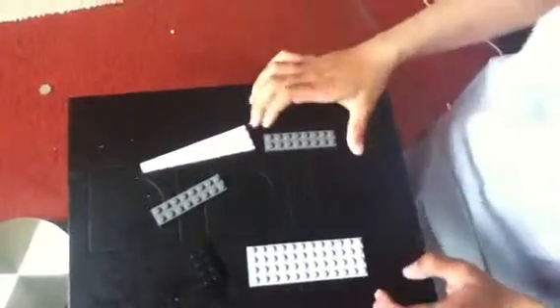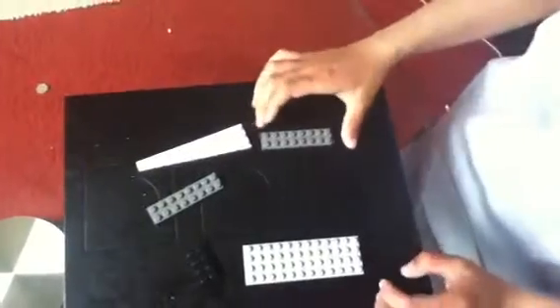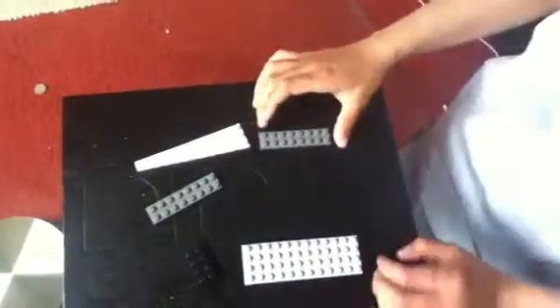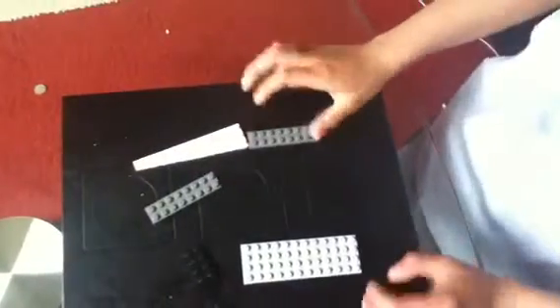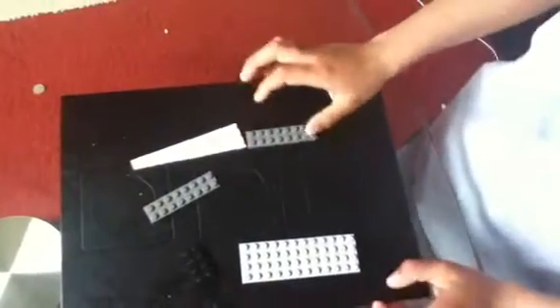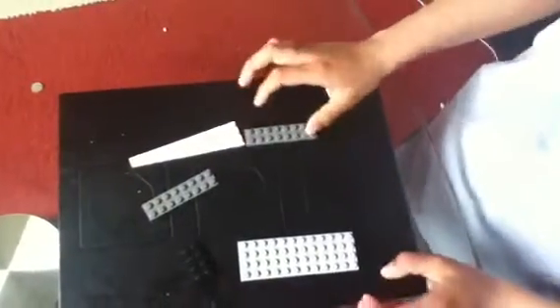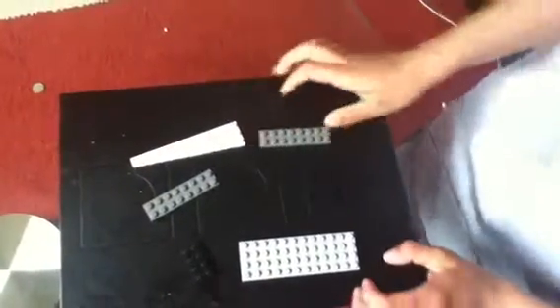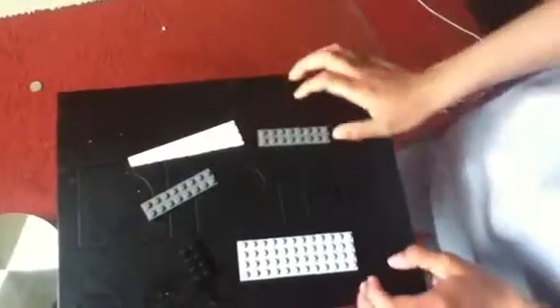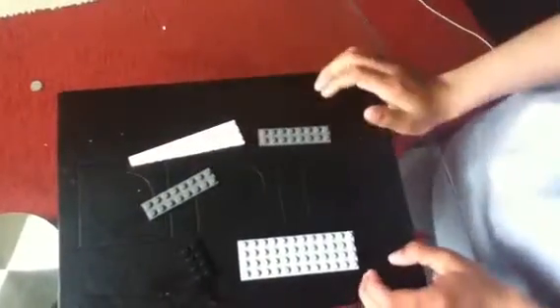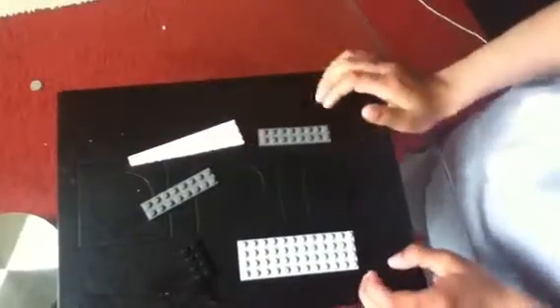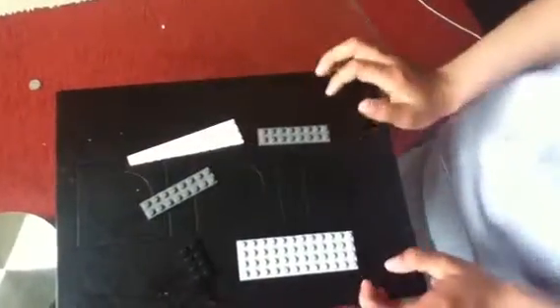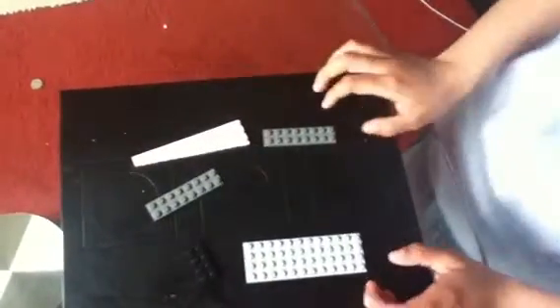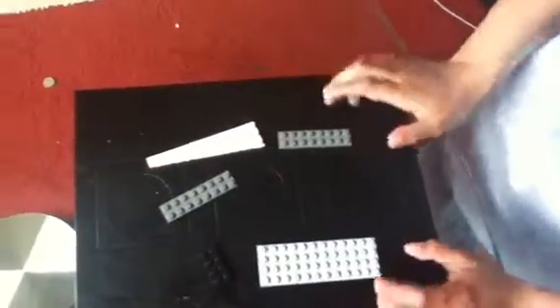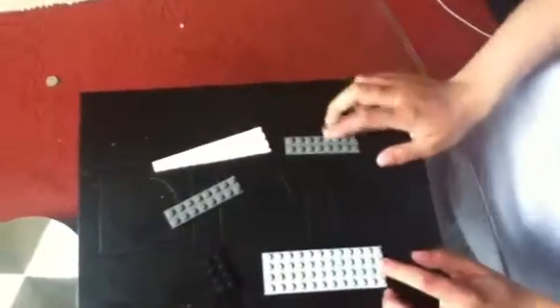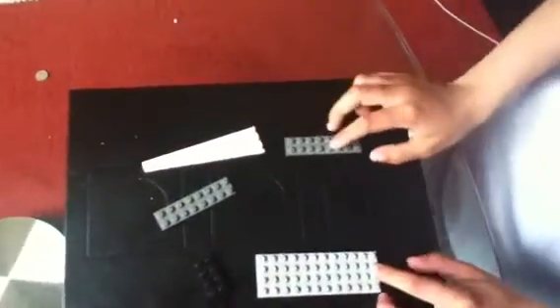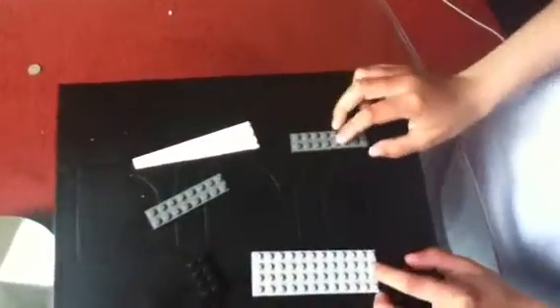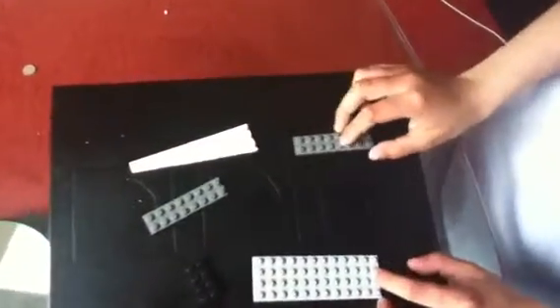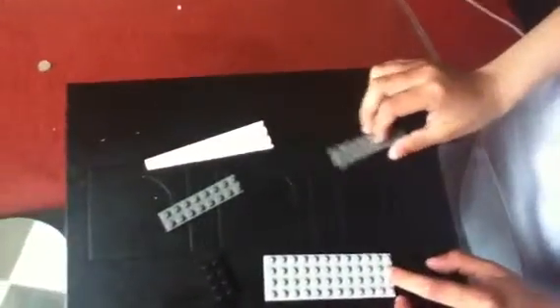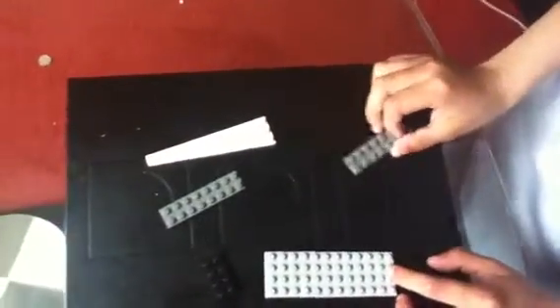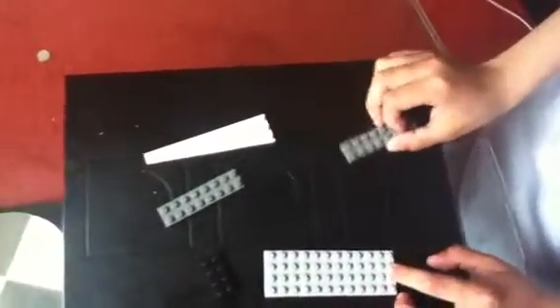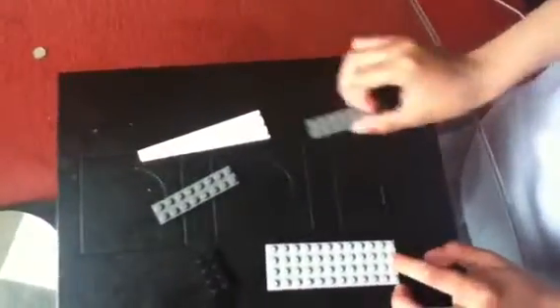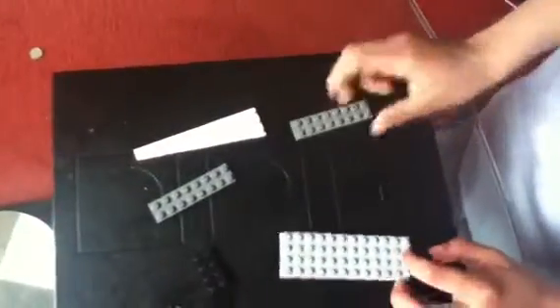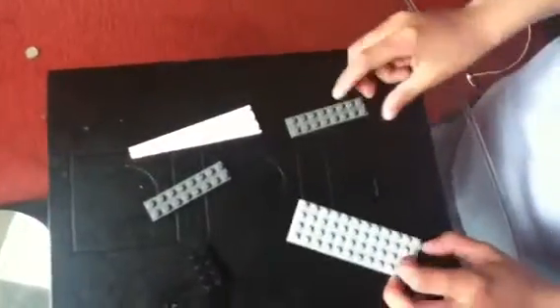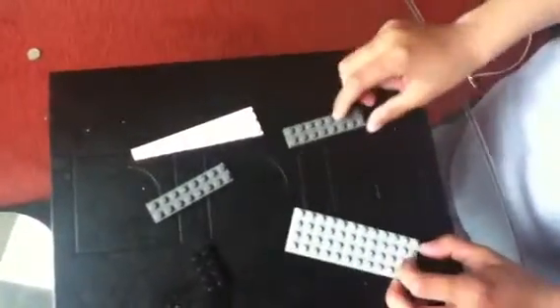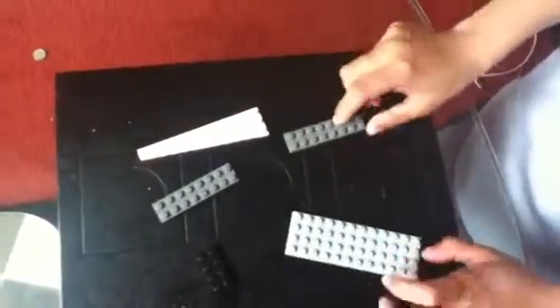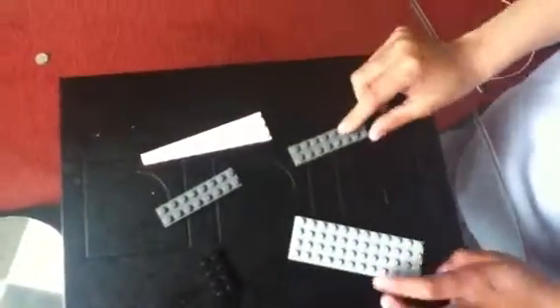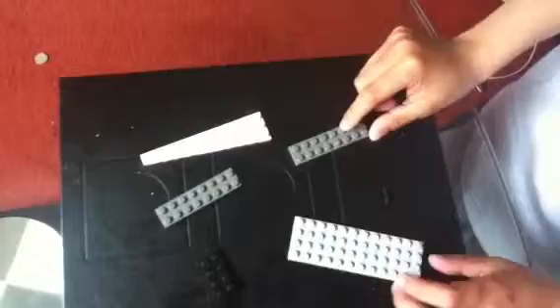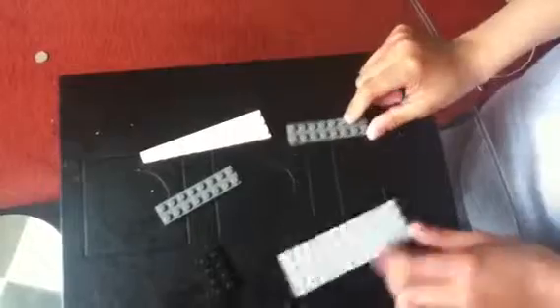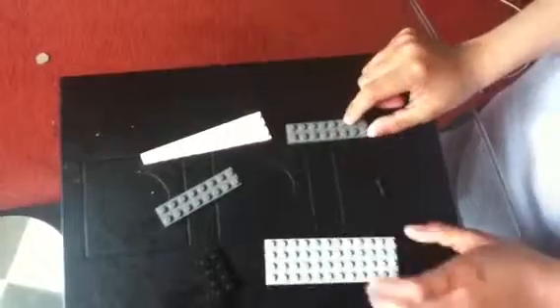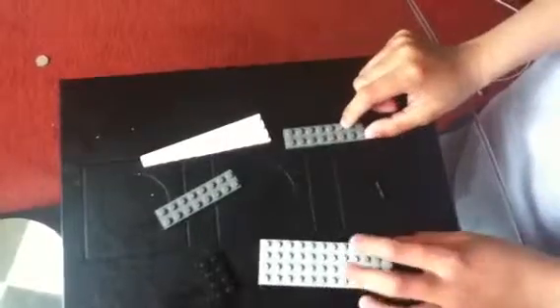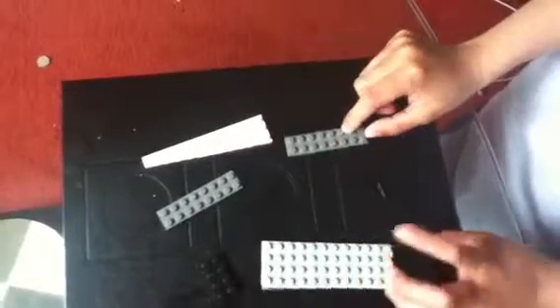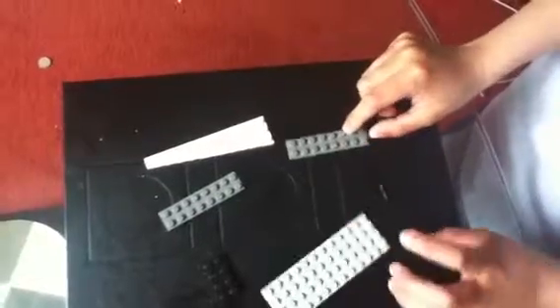Hello, this is MF Legomad and today I will be showing you how to make my very own Lego knife.